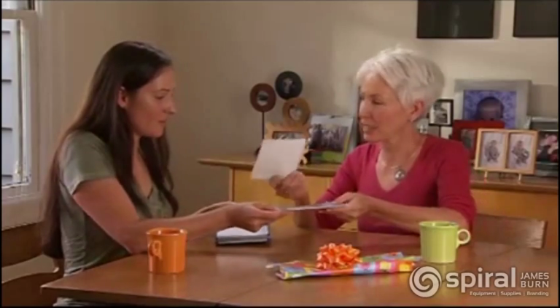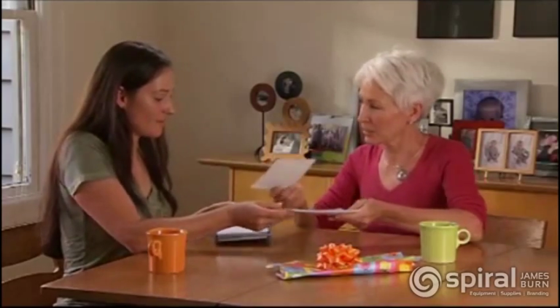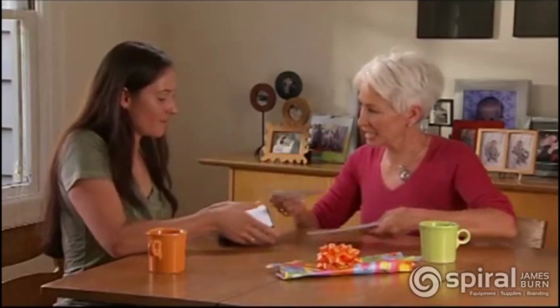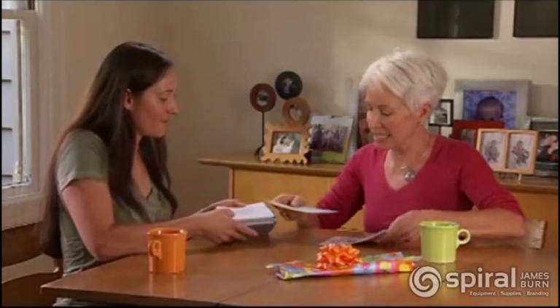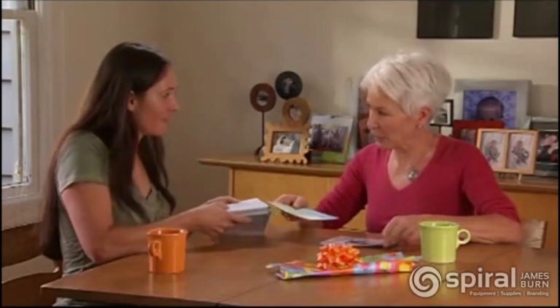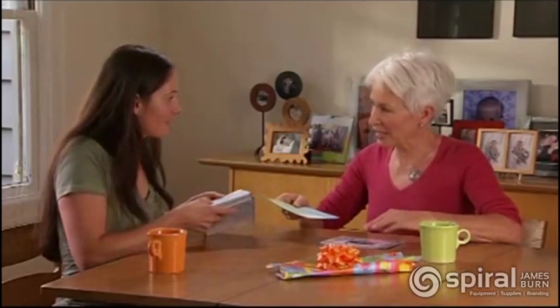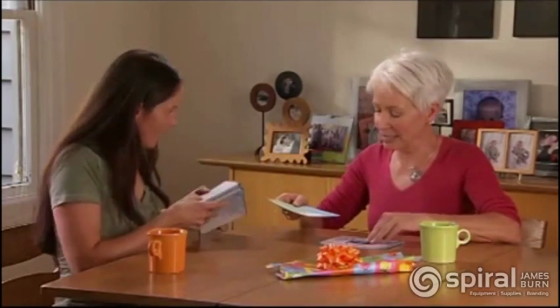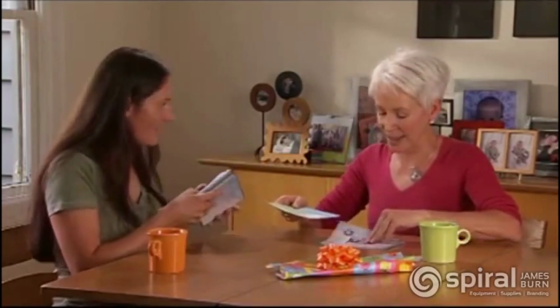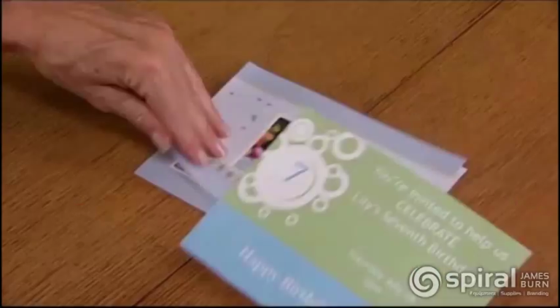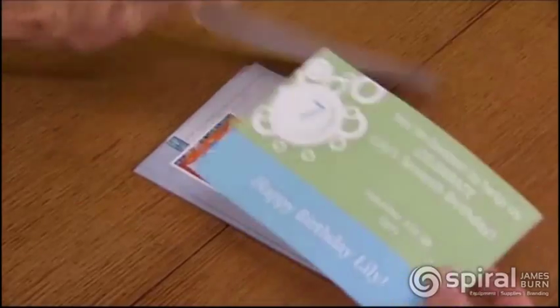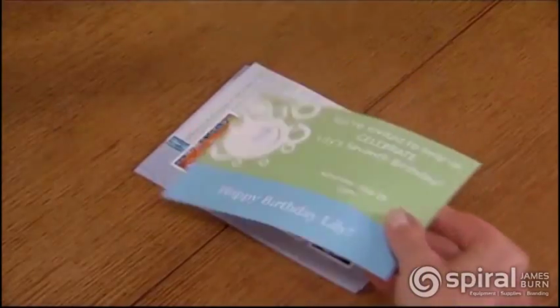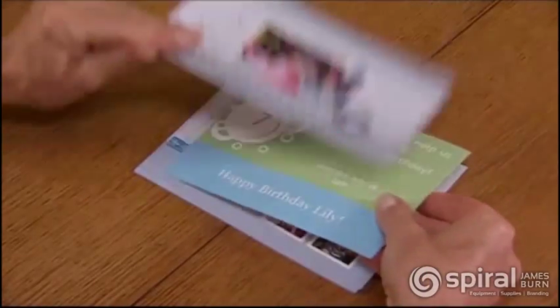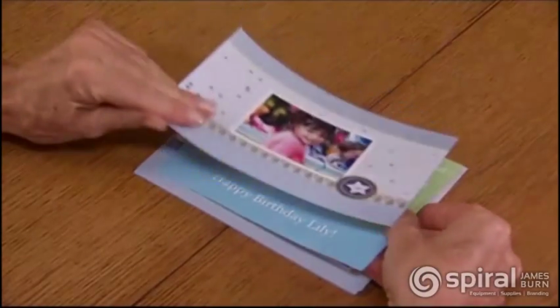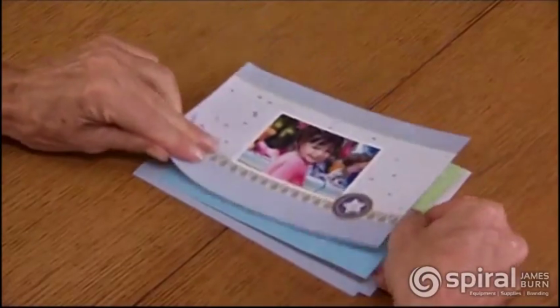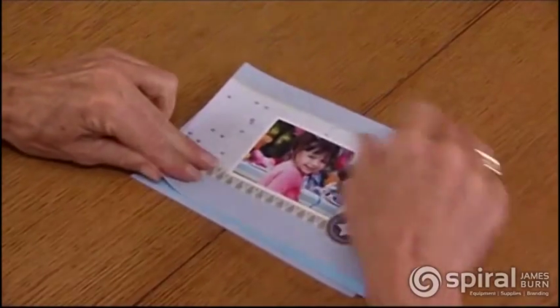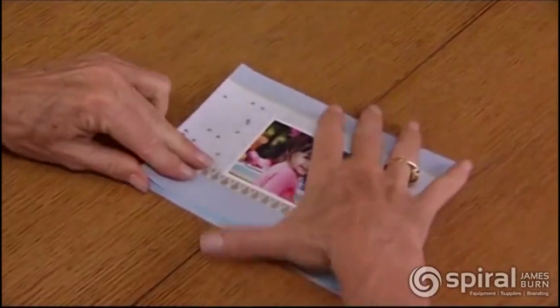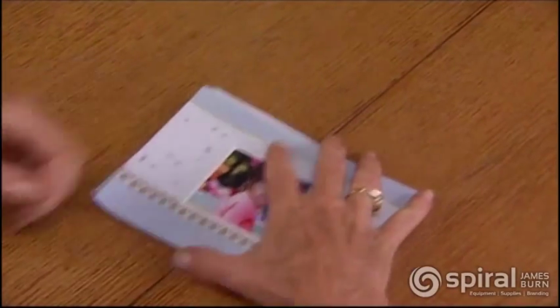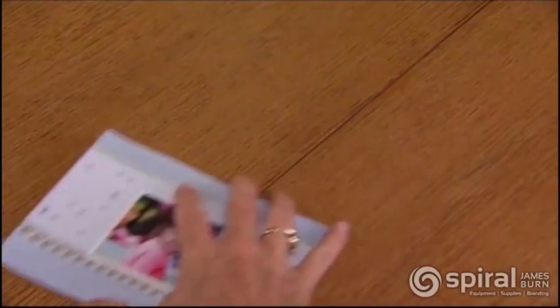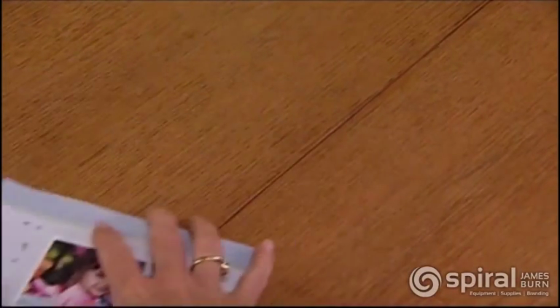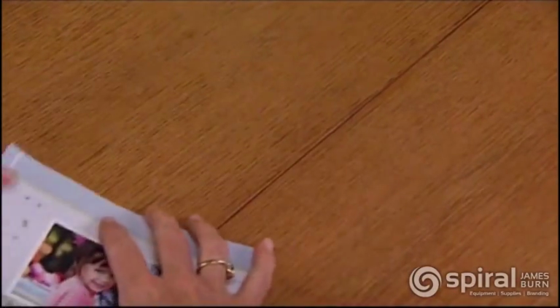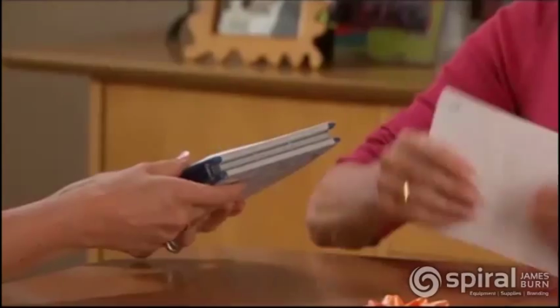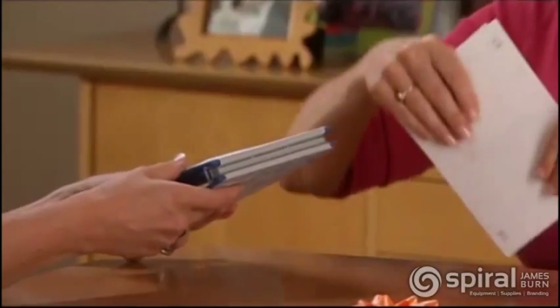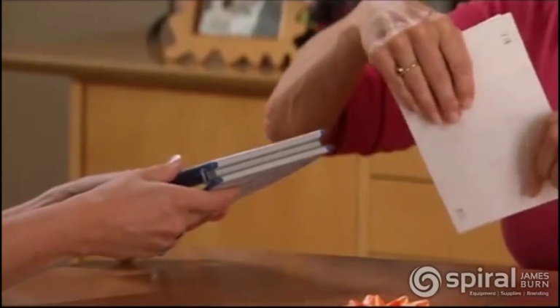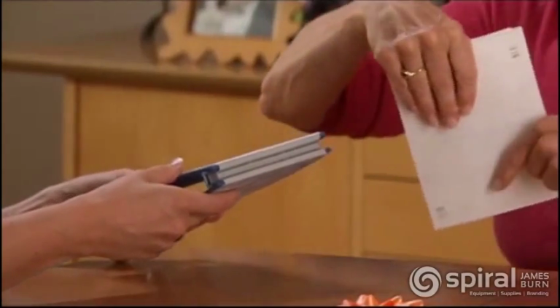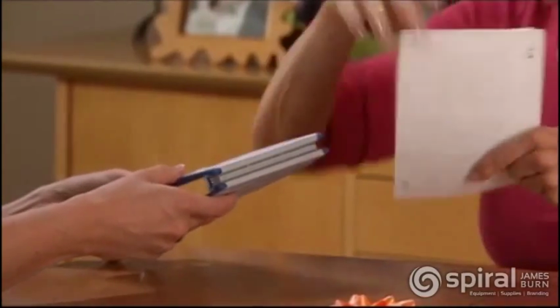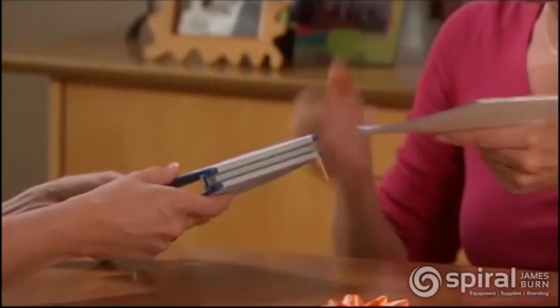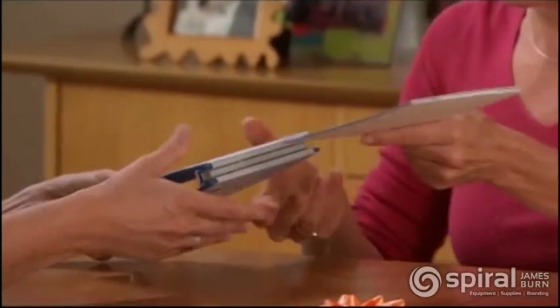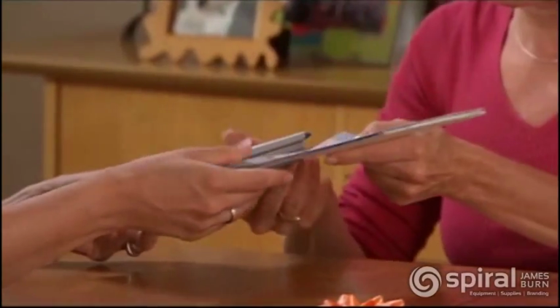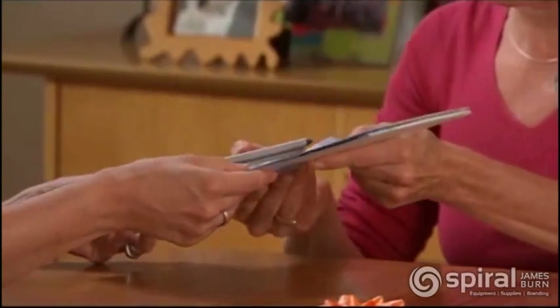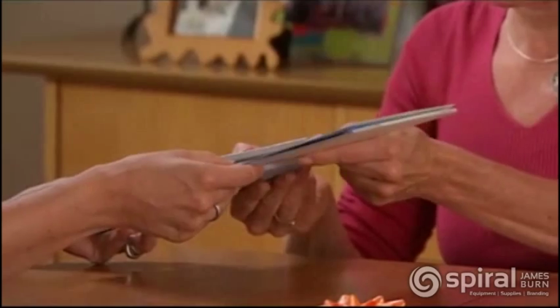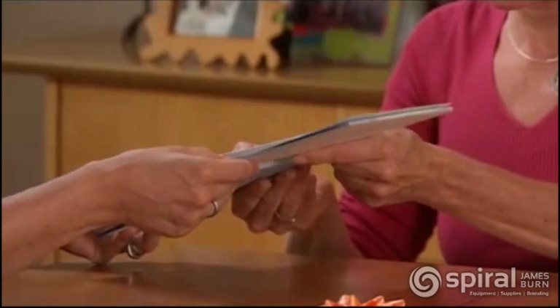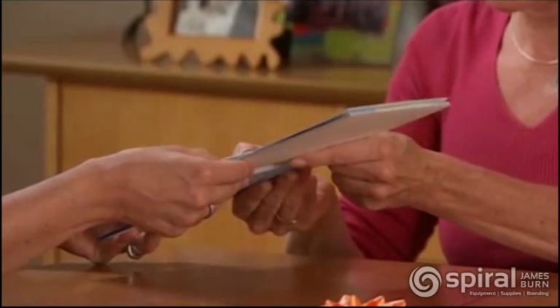If you want to add other photos or items to the book, just fold back the covers, insert your item, and close the book.